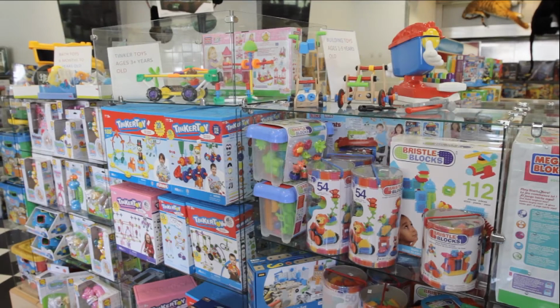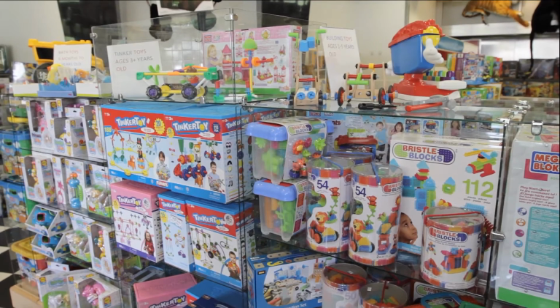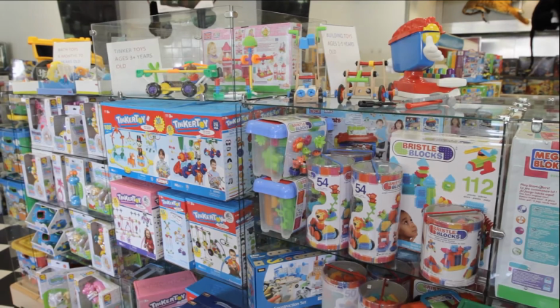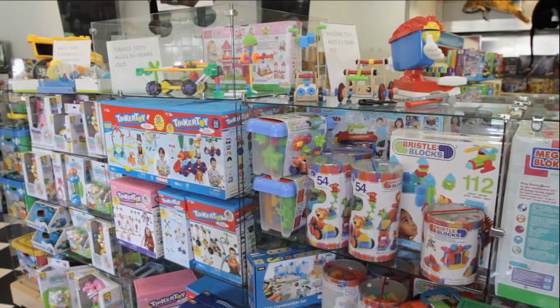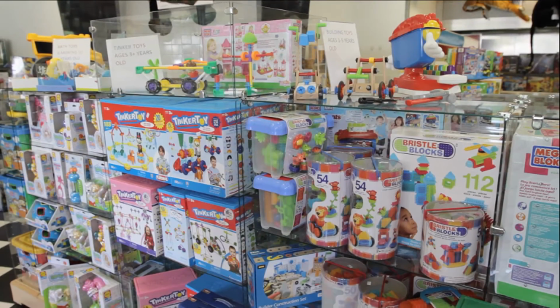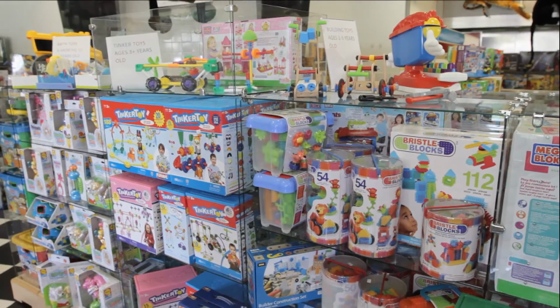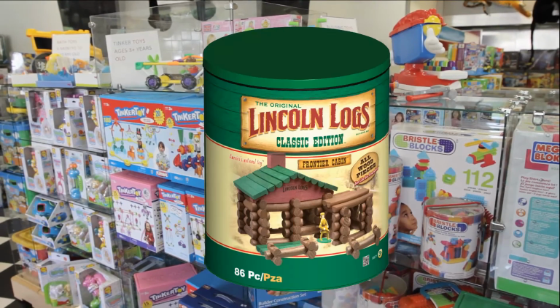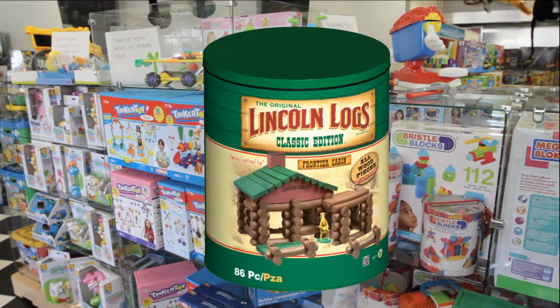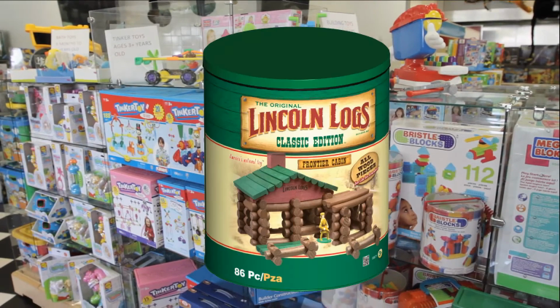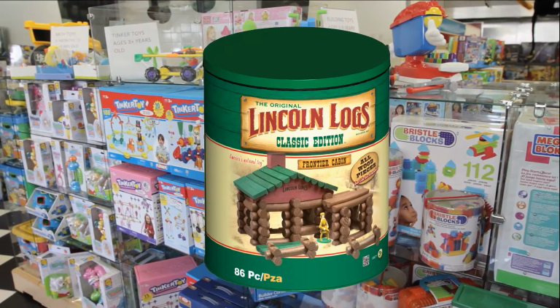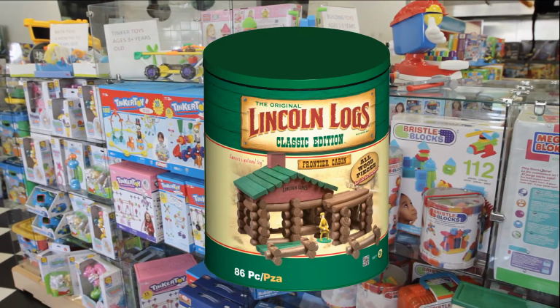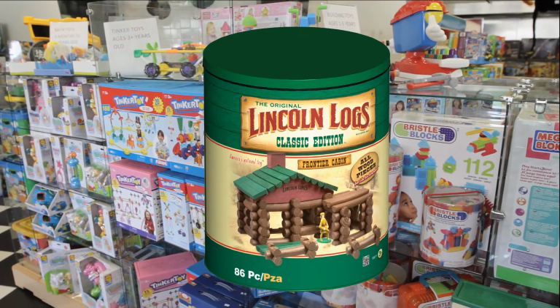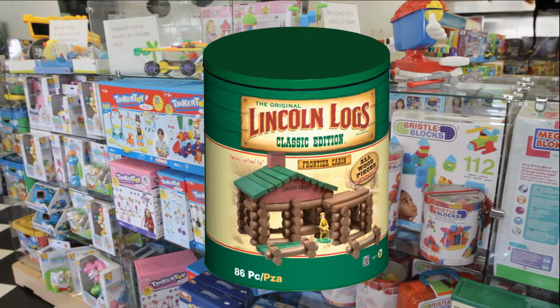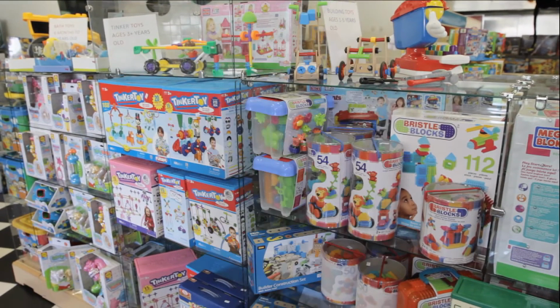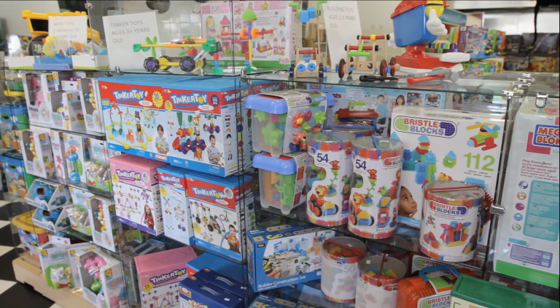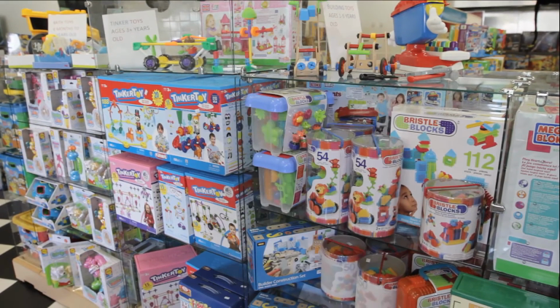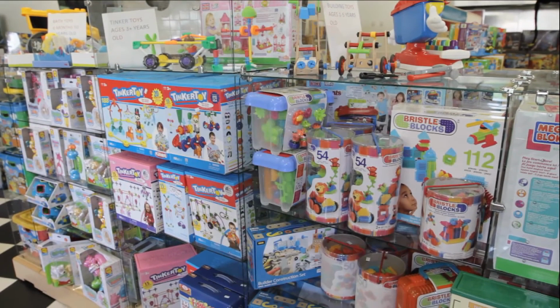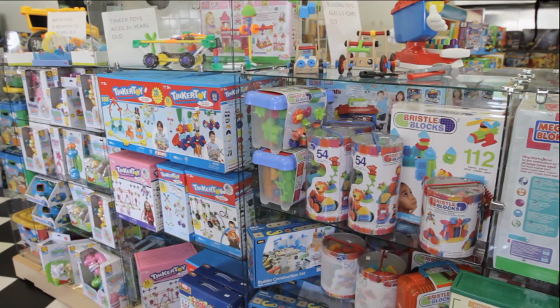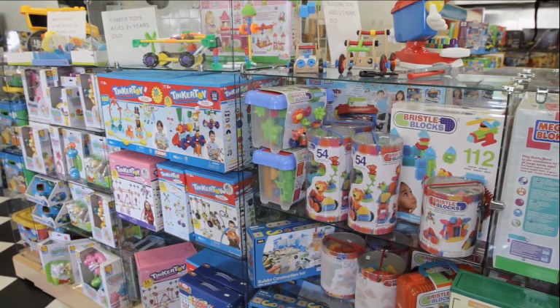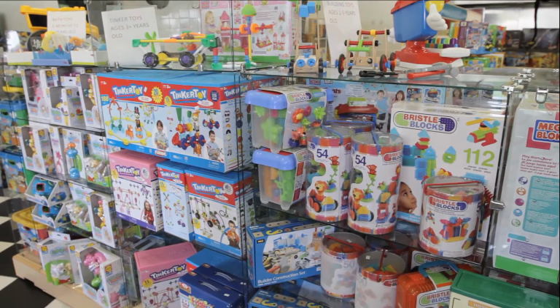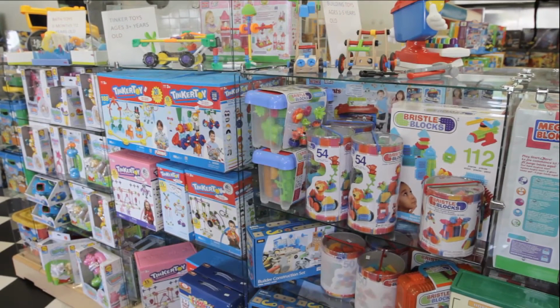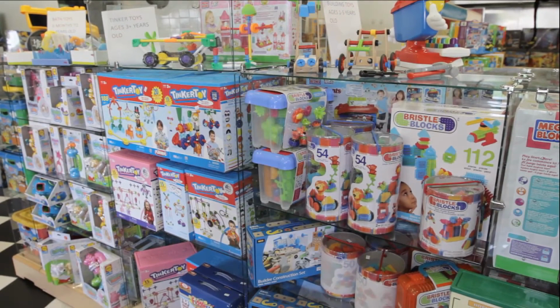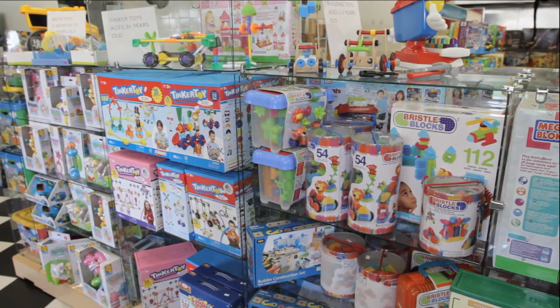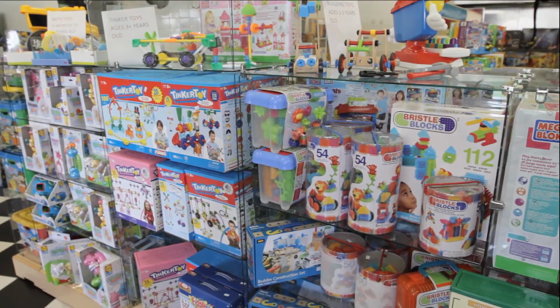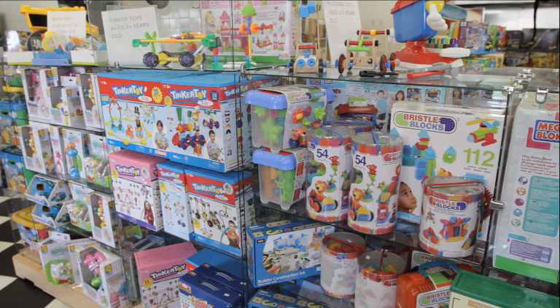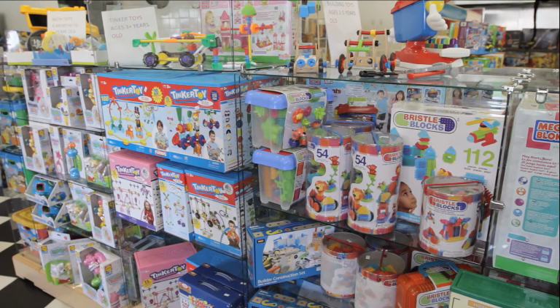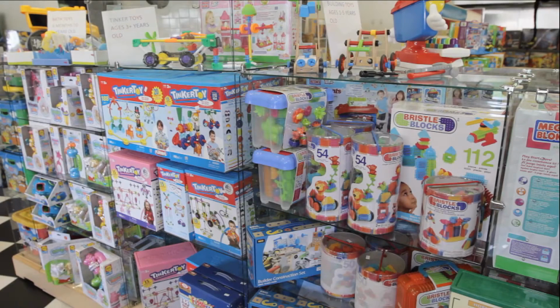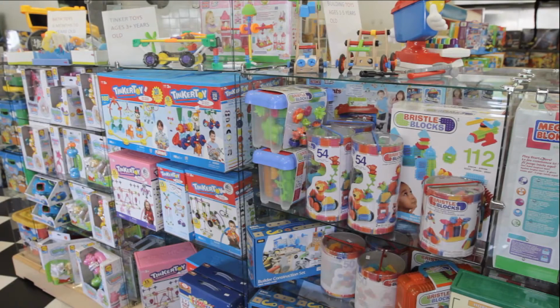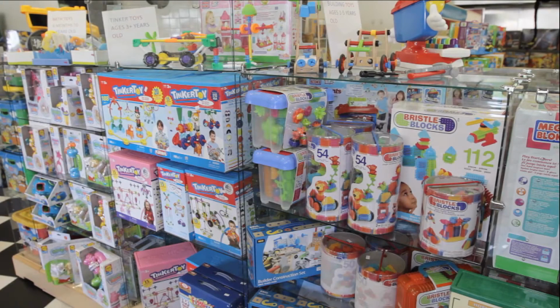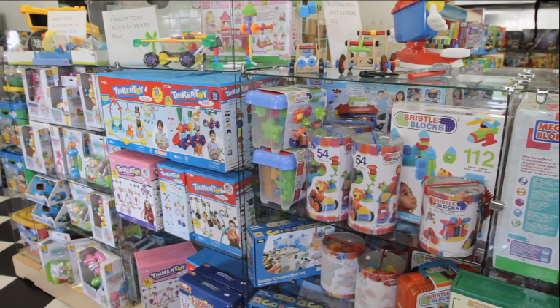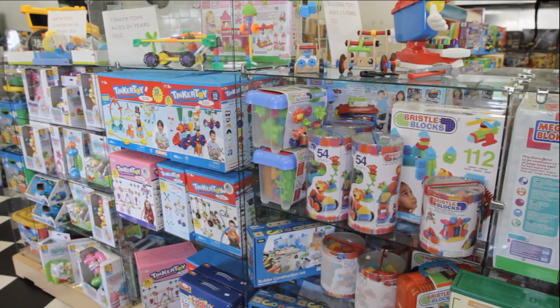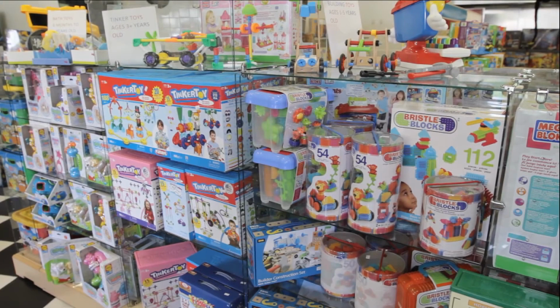Tinker Toys, Lincoln Logs and Bristol Blocks. These are just some of our name brand toys.